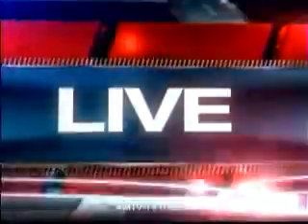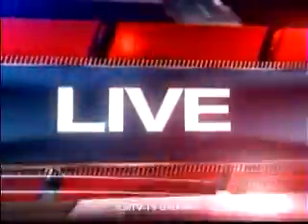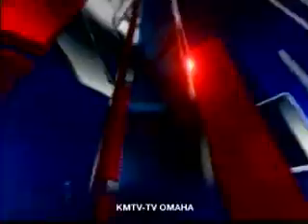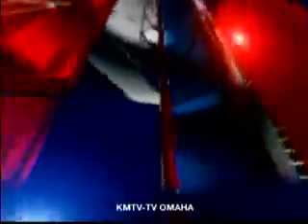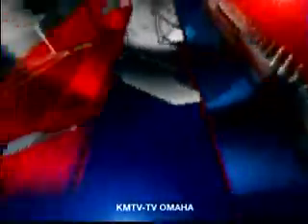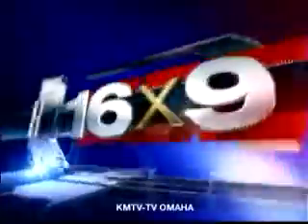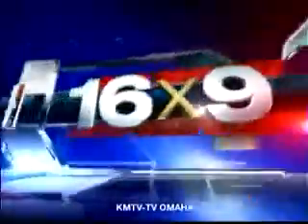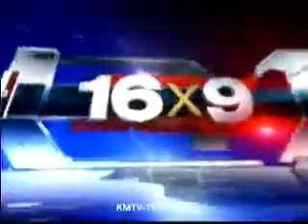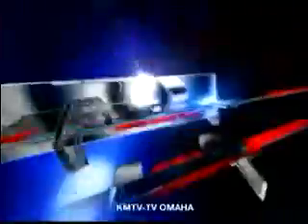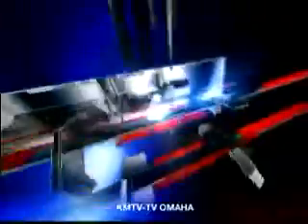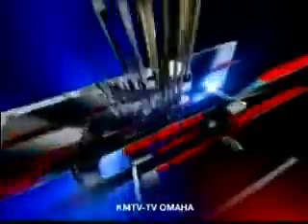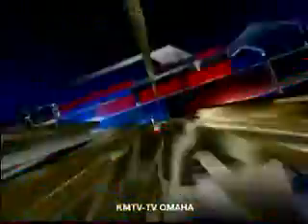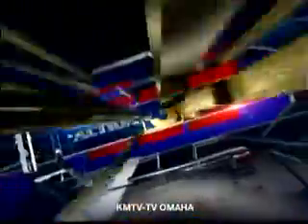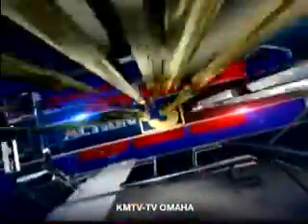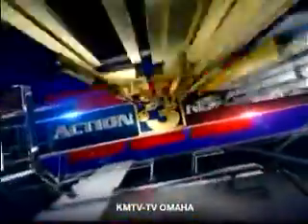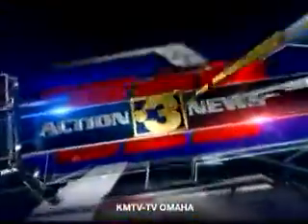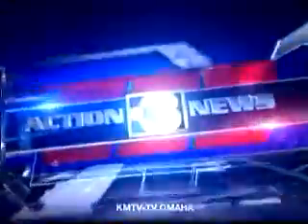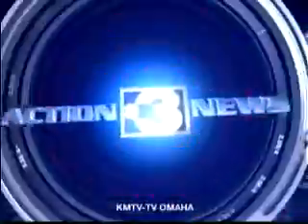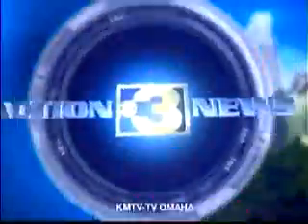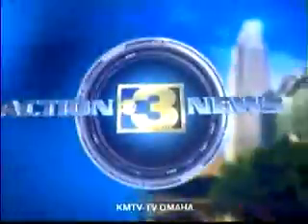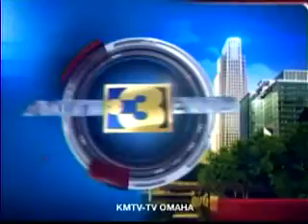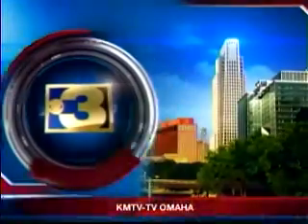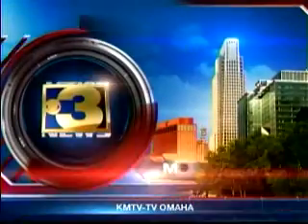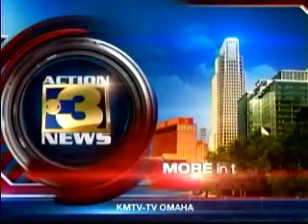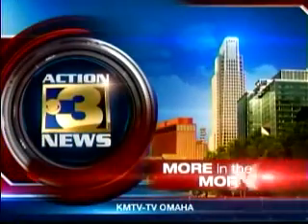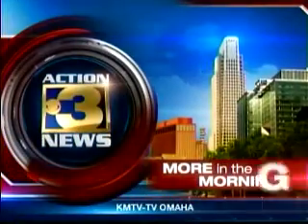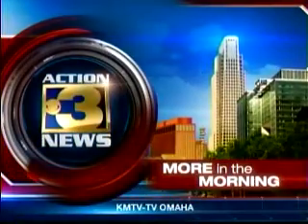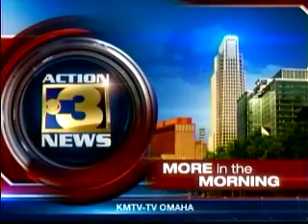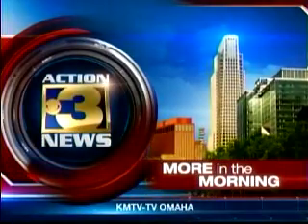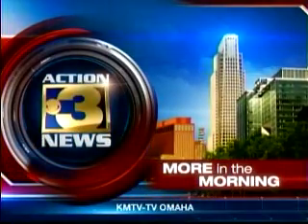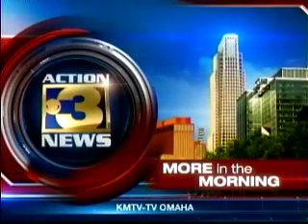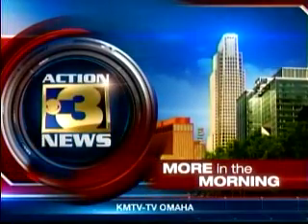Live in full 16 by 9 digital widescreen, this is Action 3 News, more in the morning.